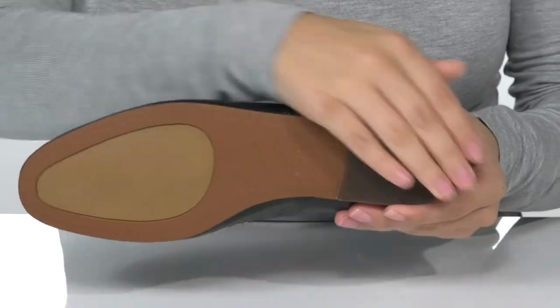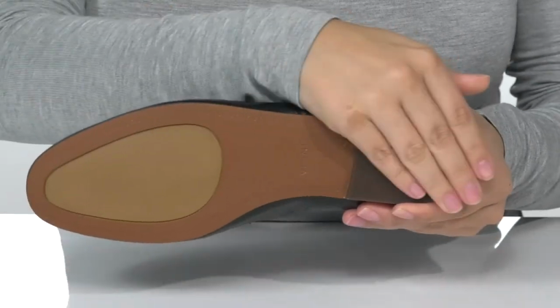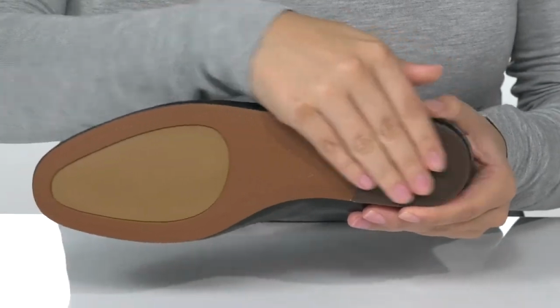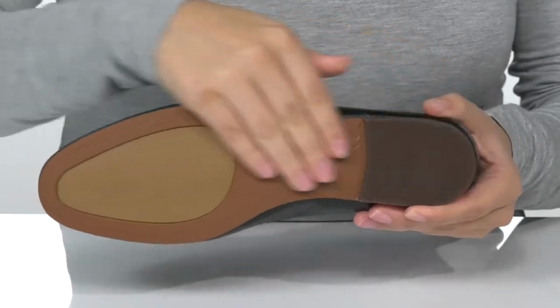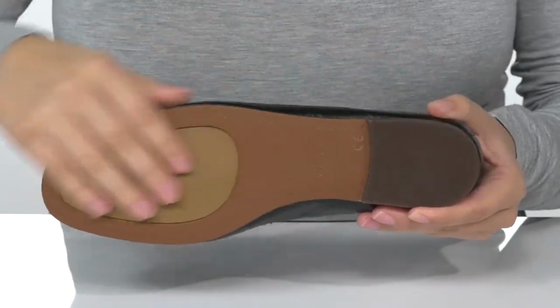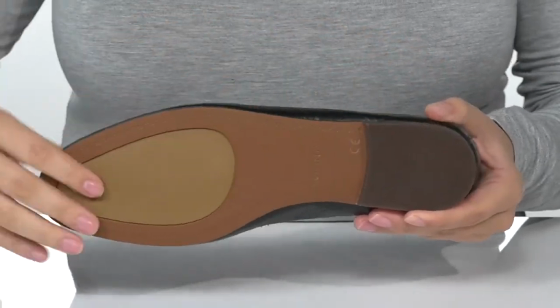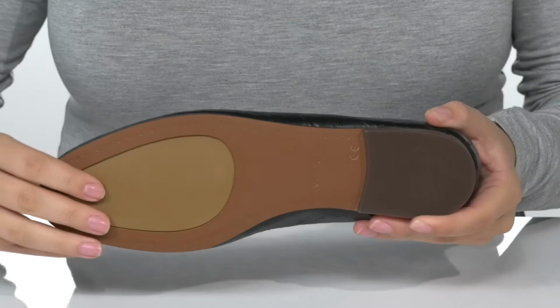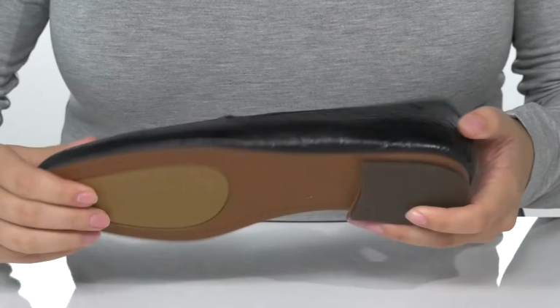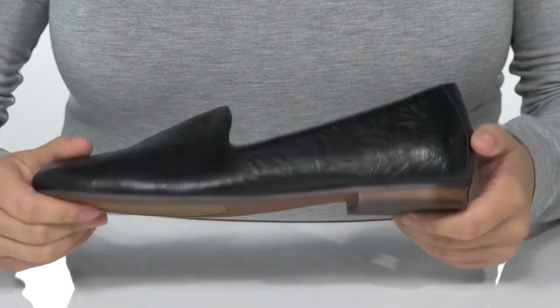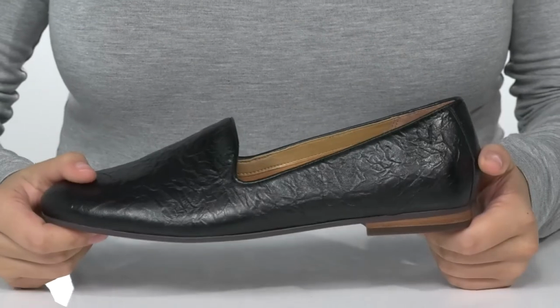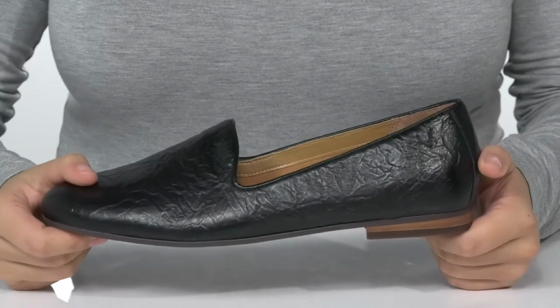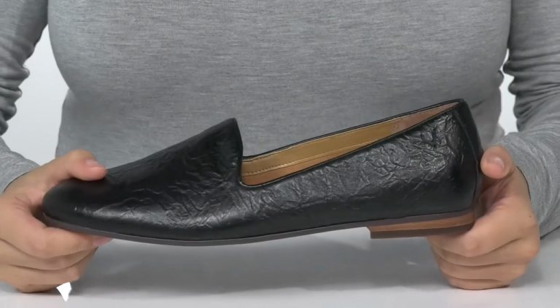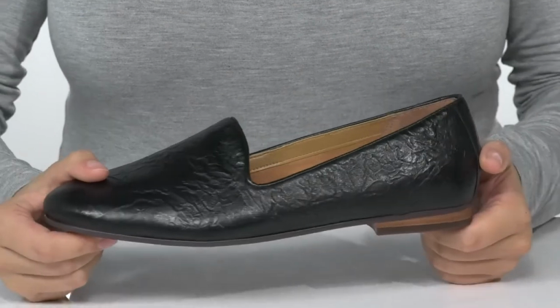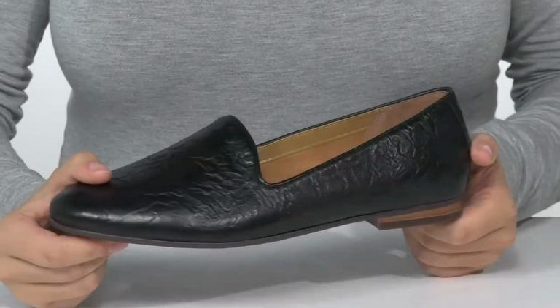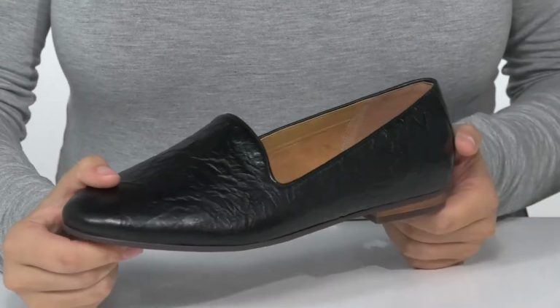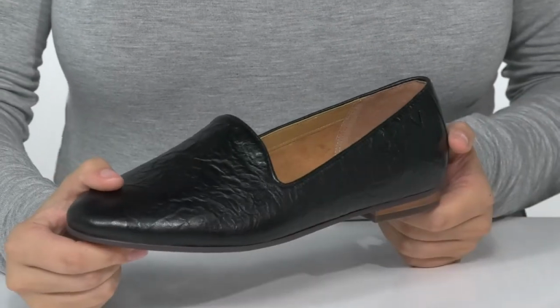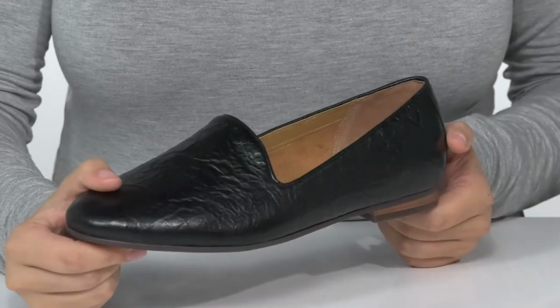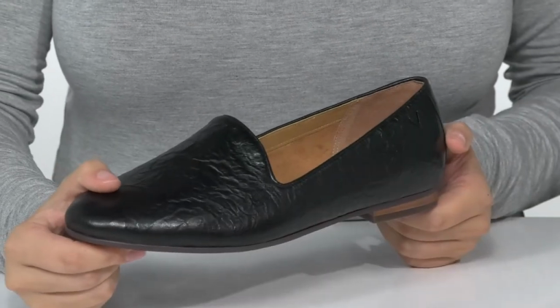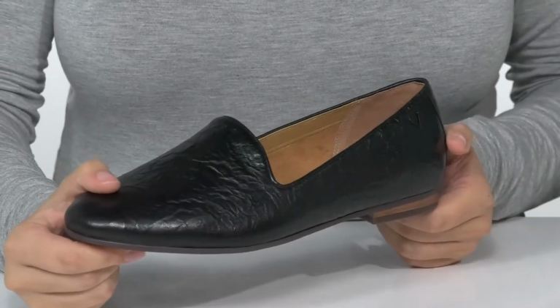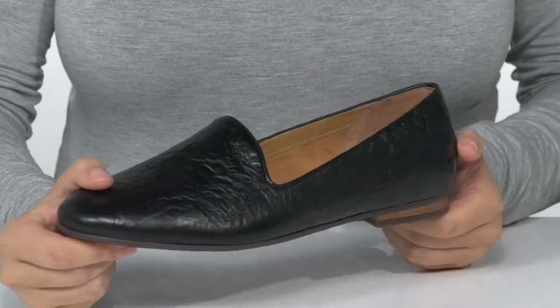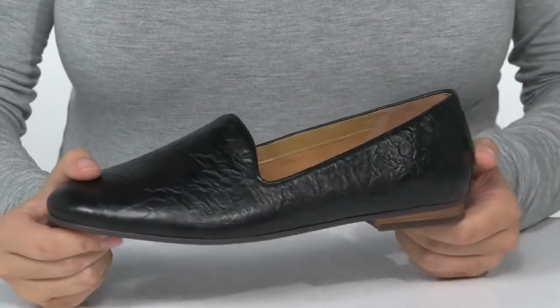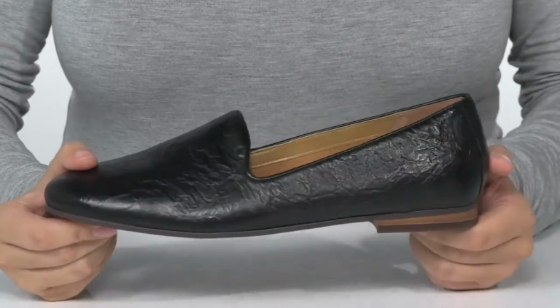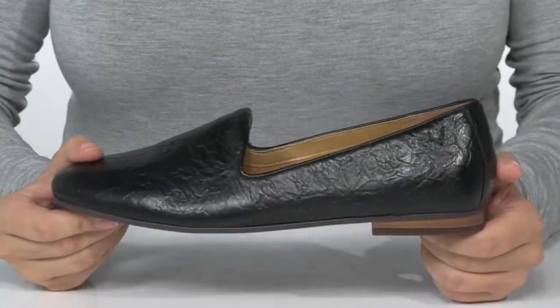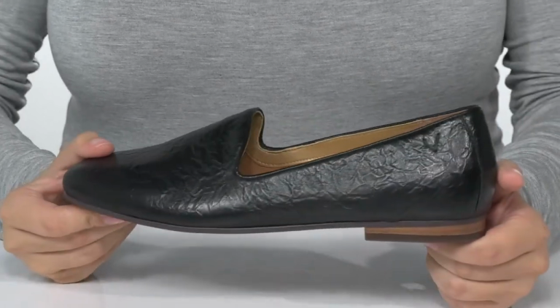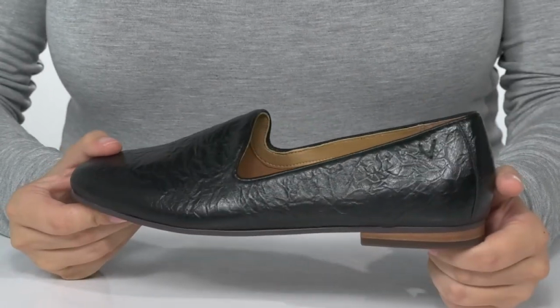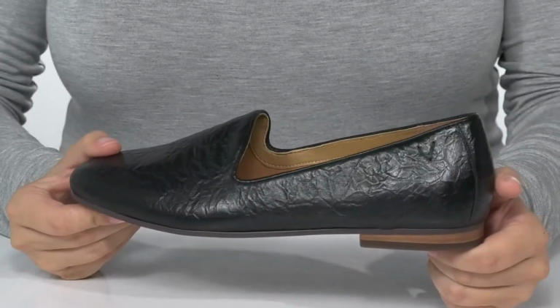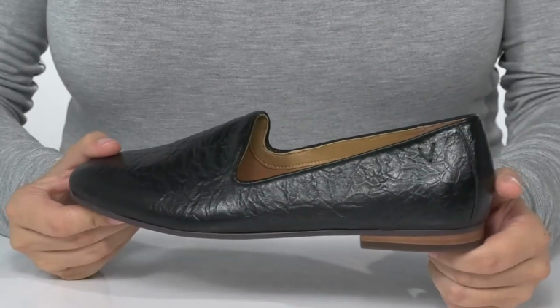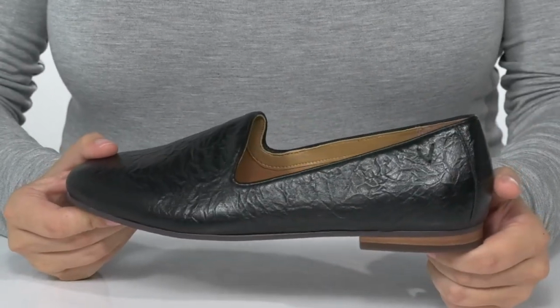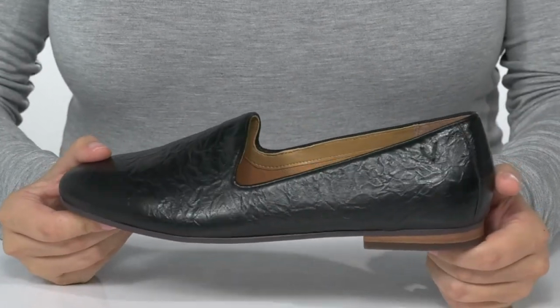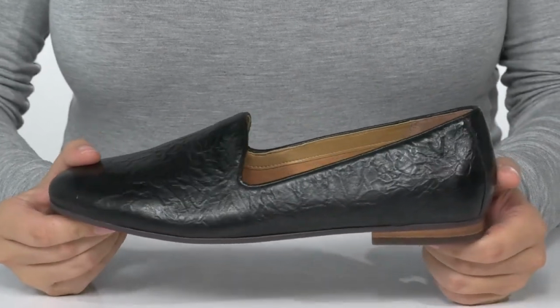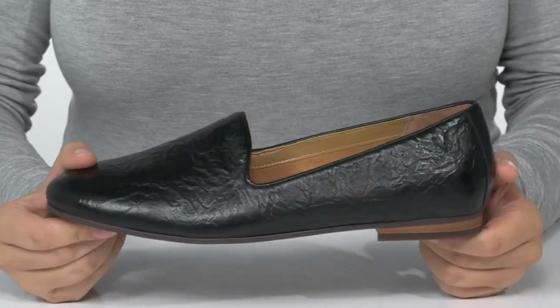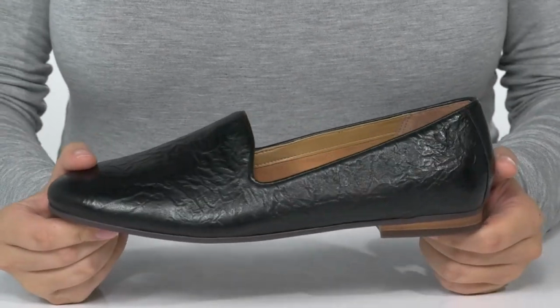Underneath is lightly textured for traction, and I think these would pair very well with some skinny jeans or a dress.